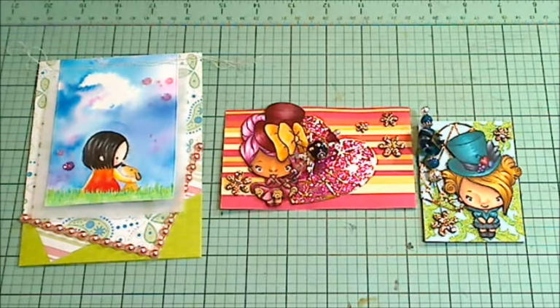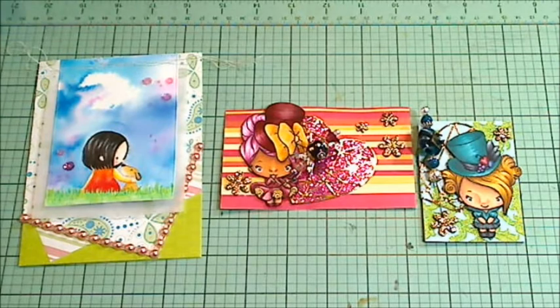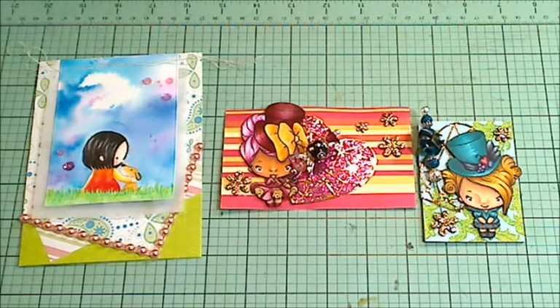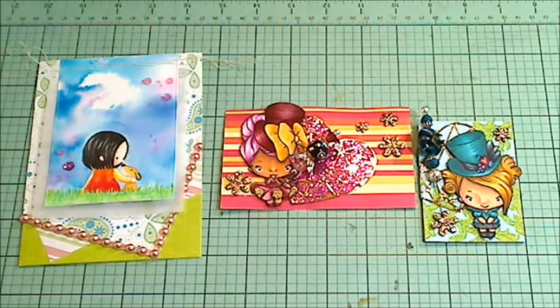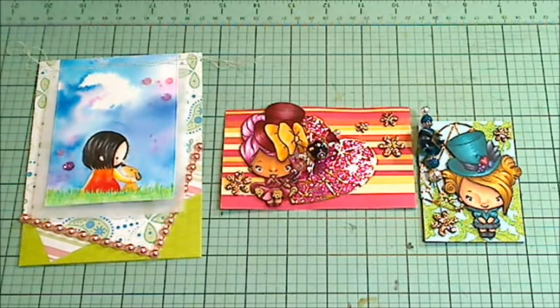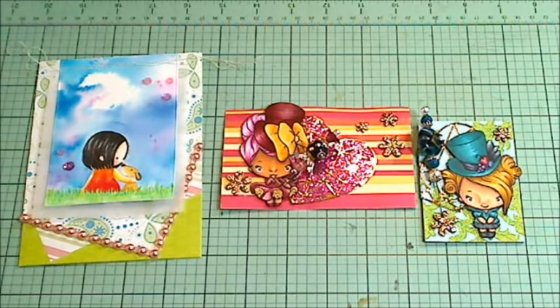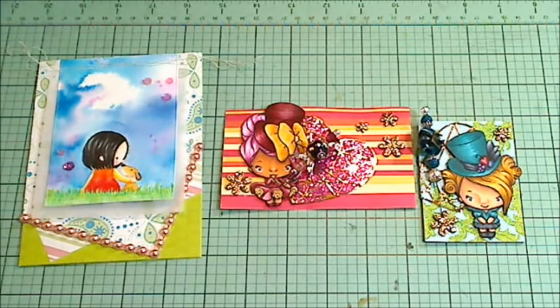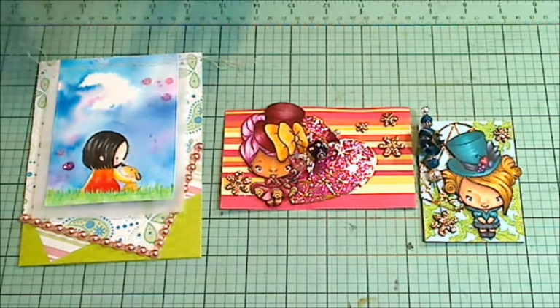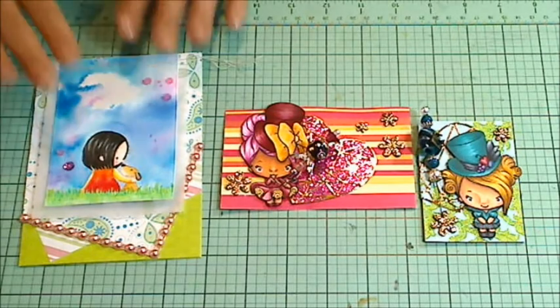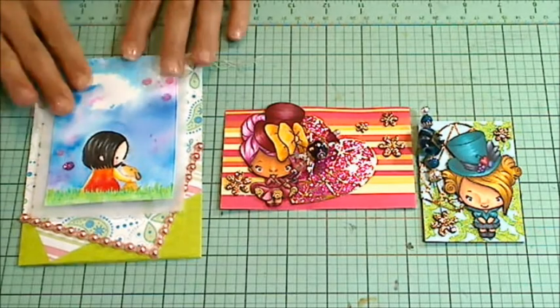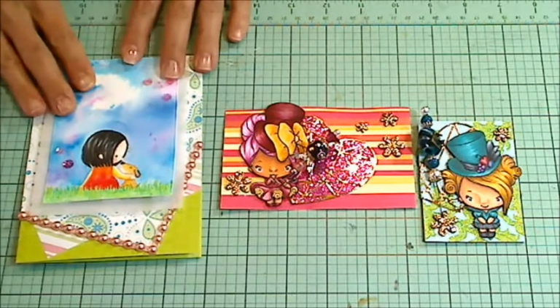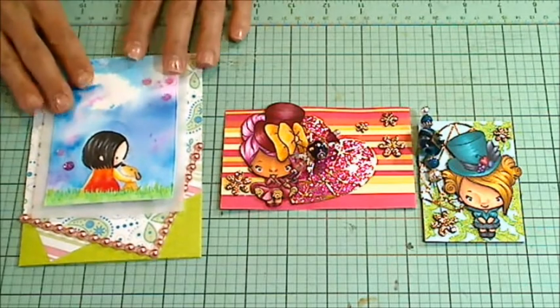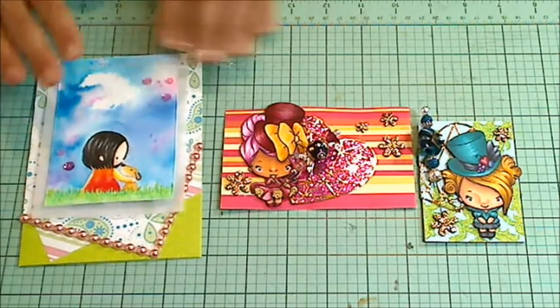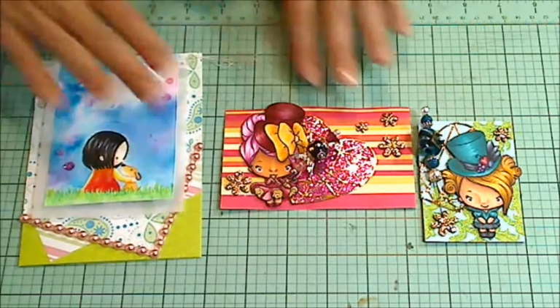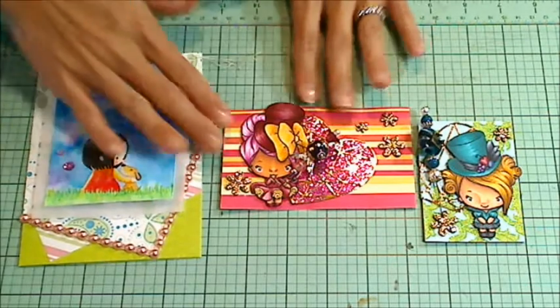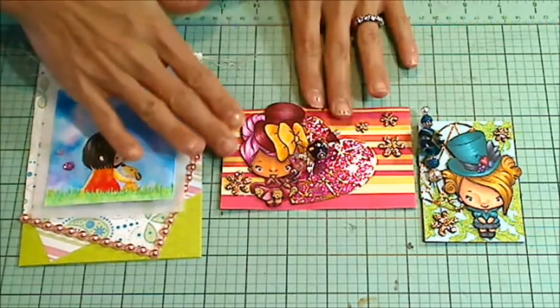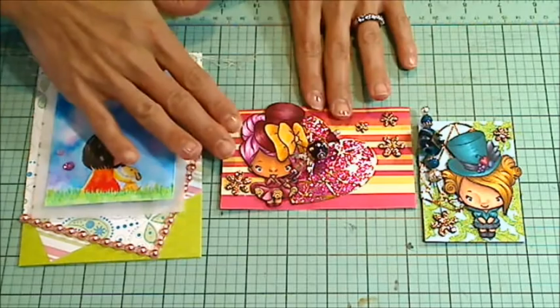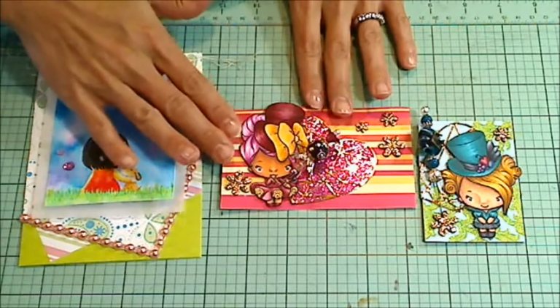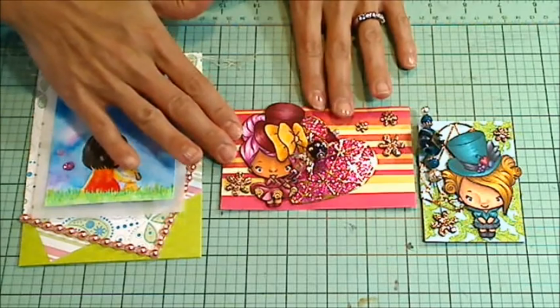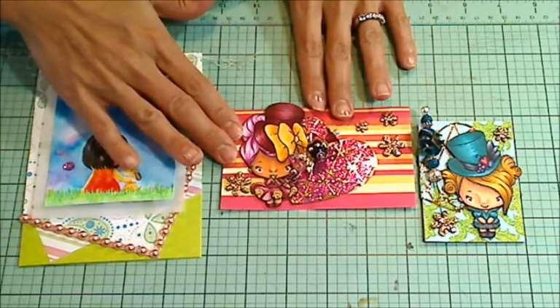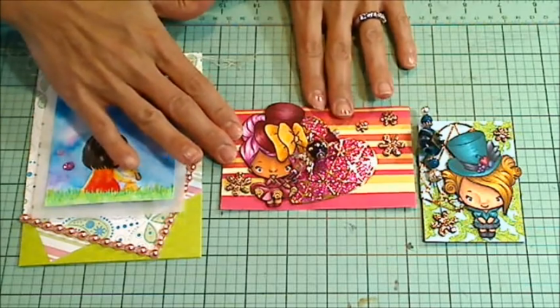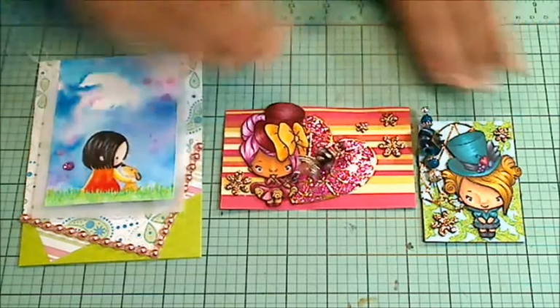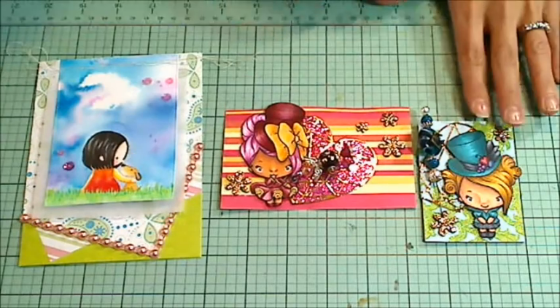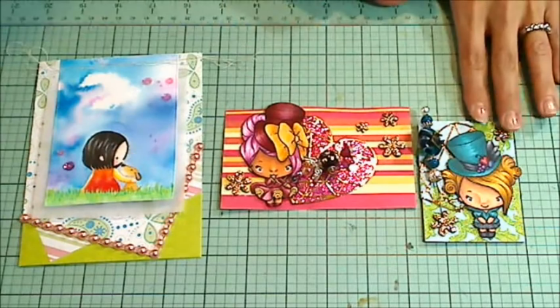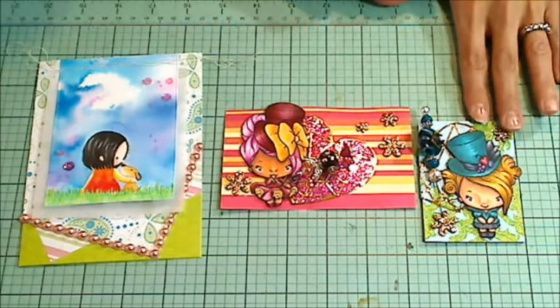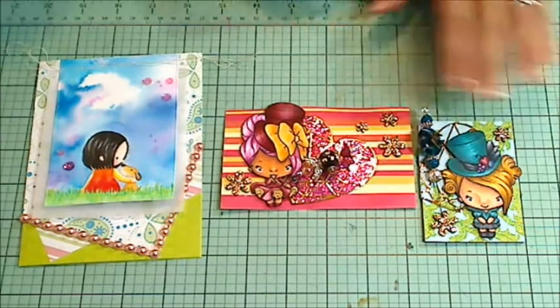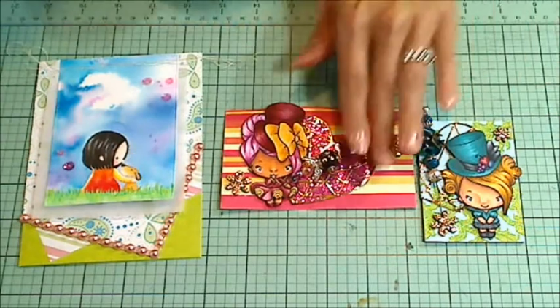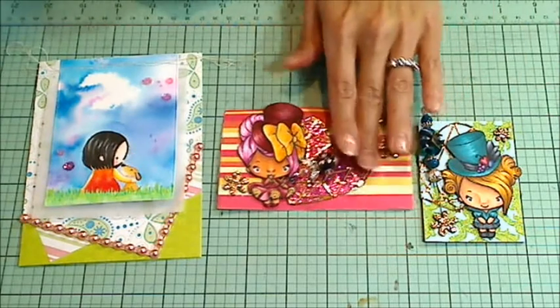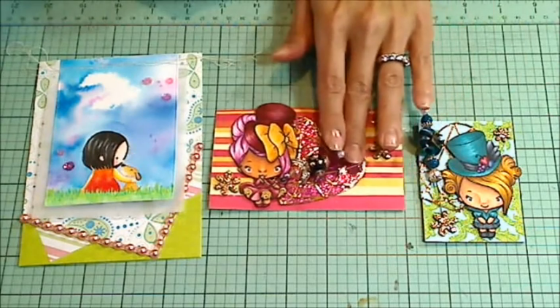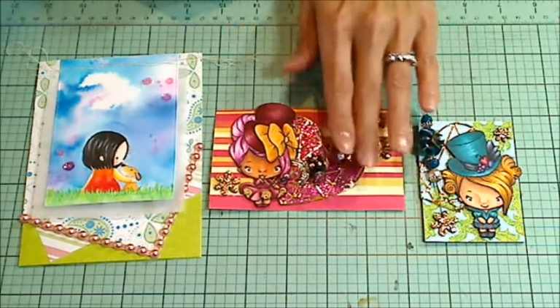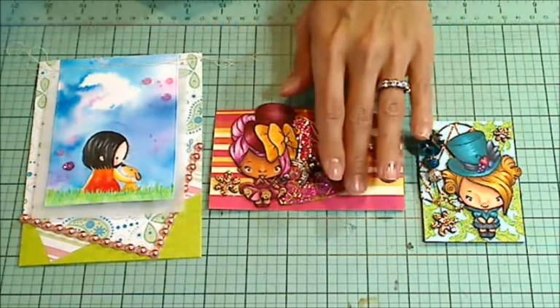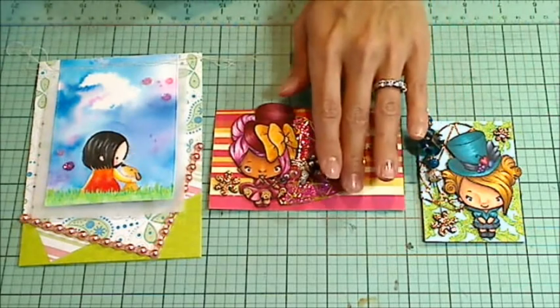So I picked out making a card, making an index card, an ATC, and some stick pins.